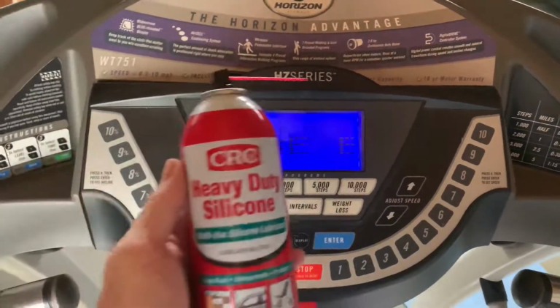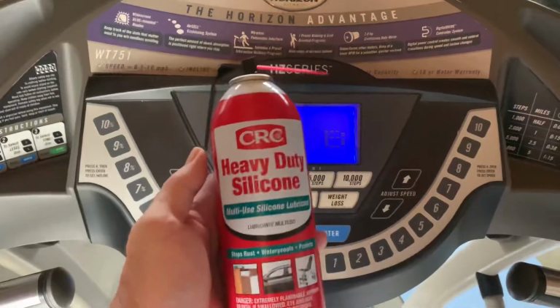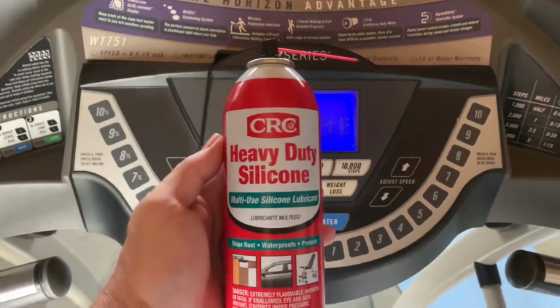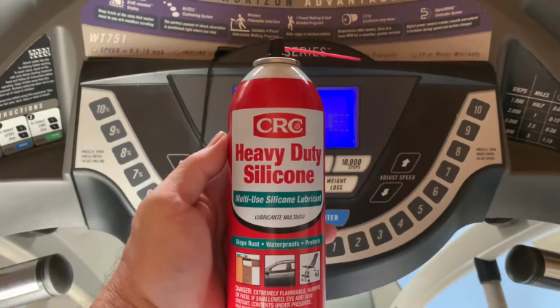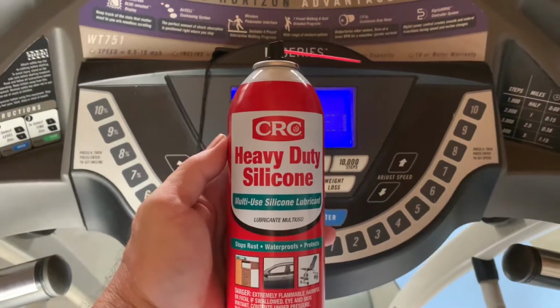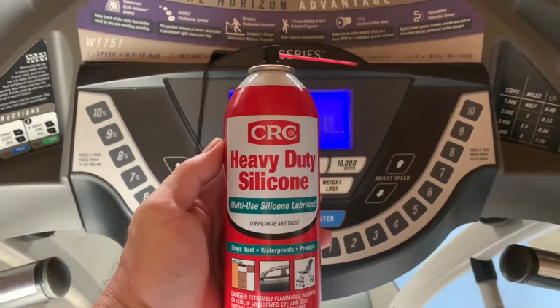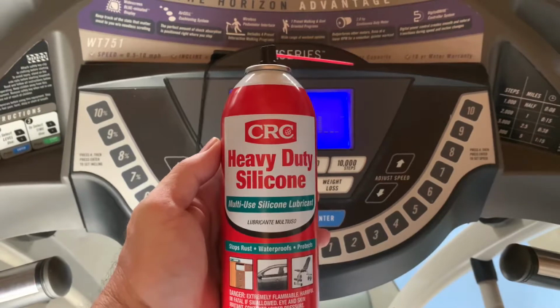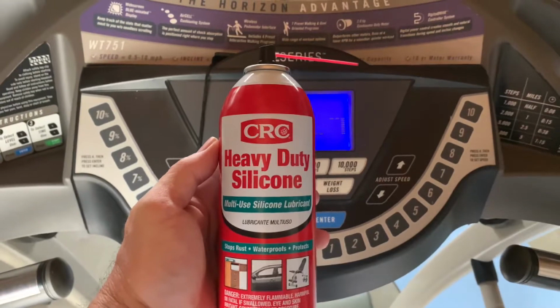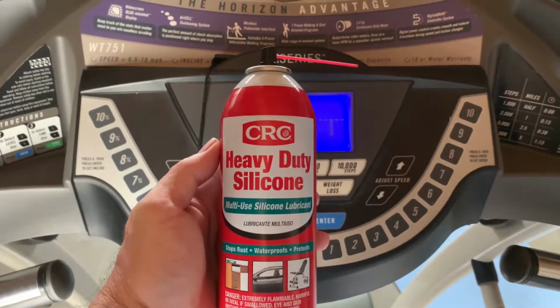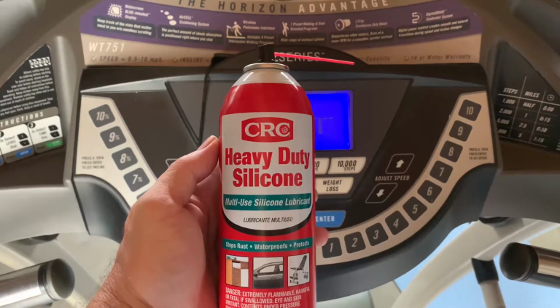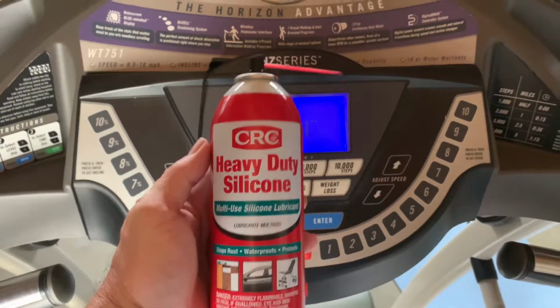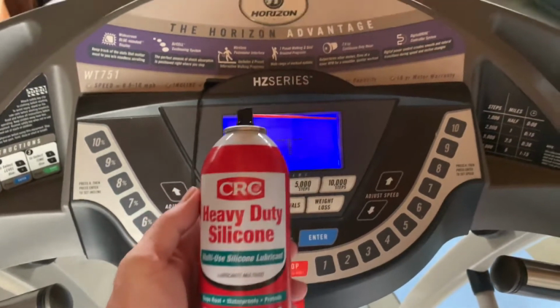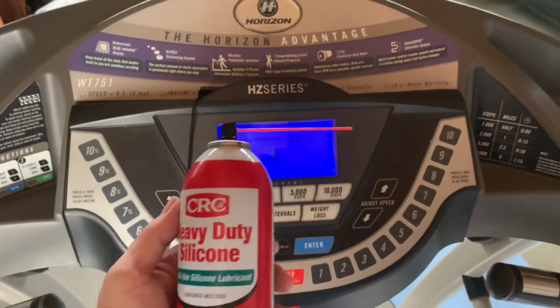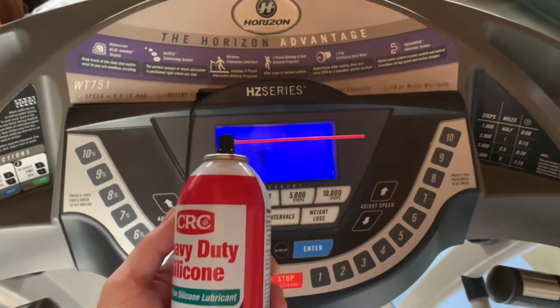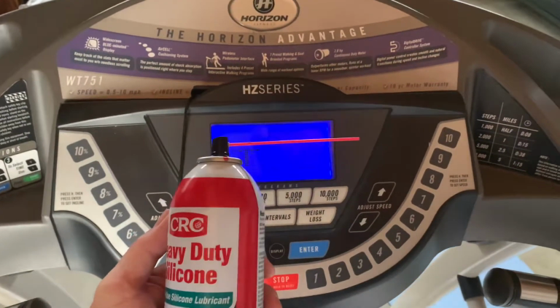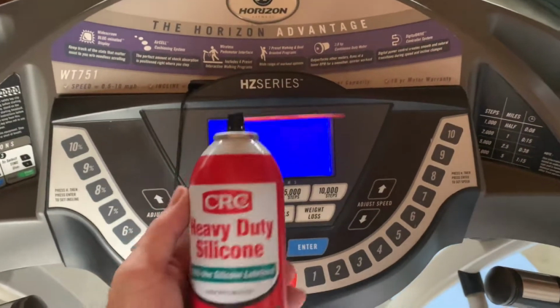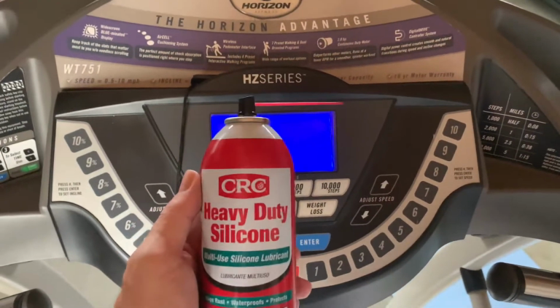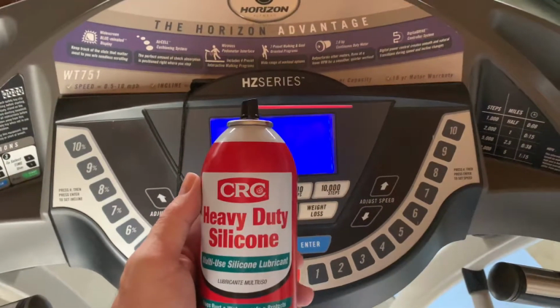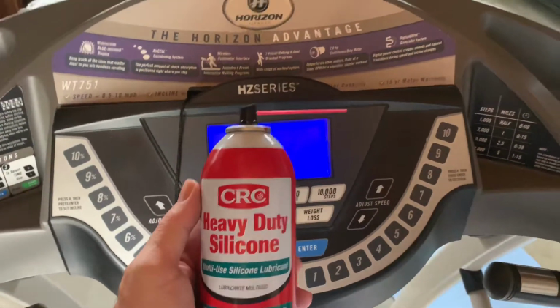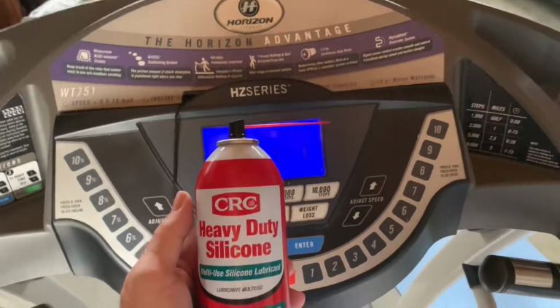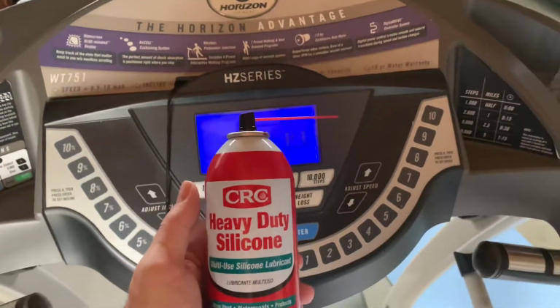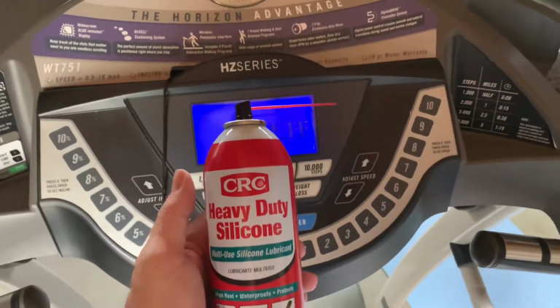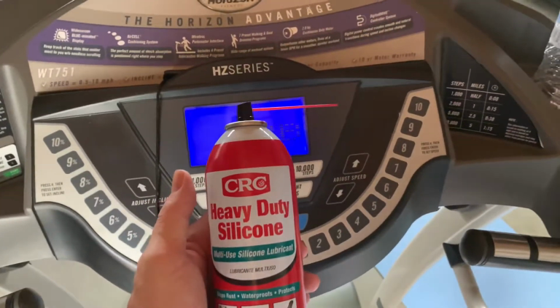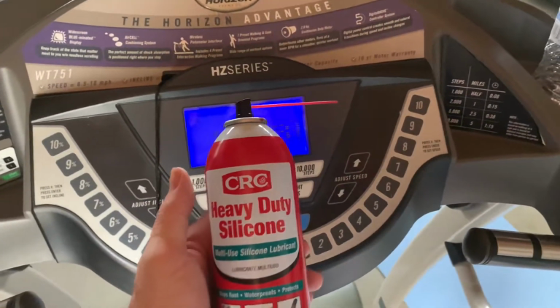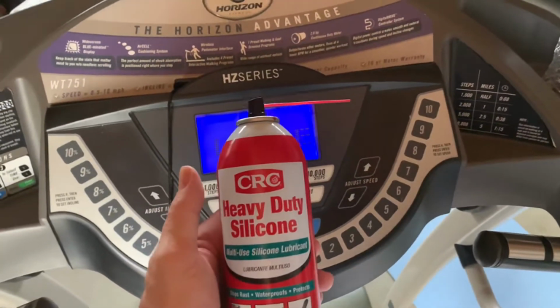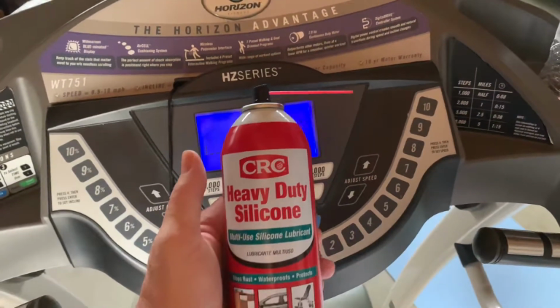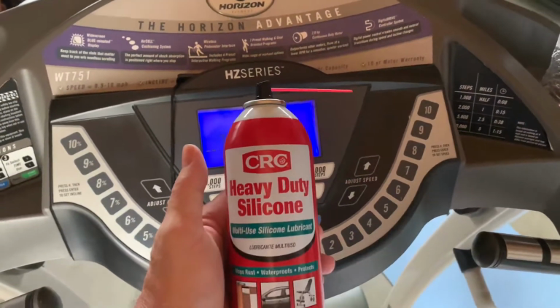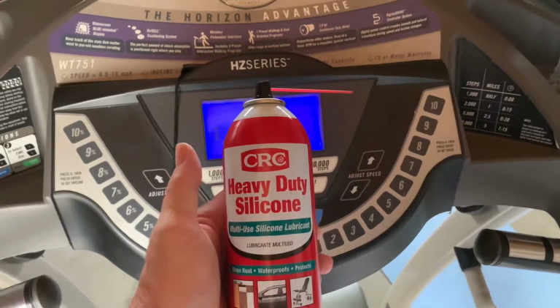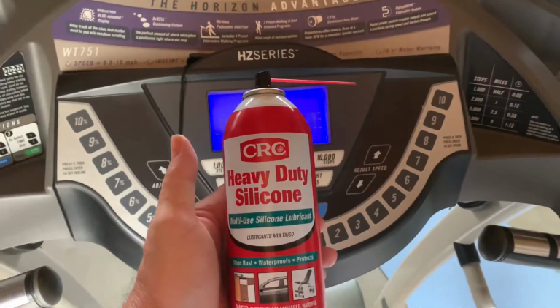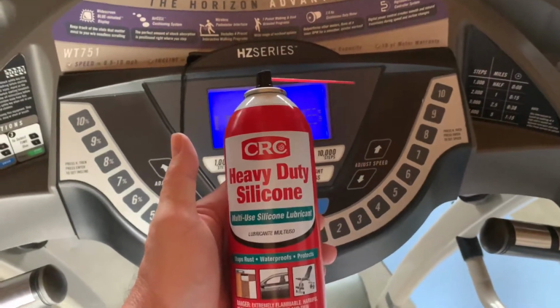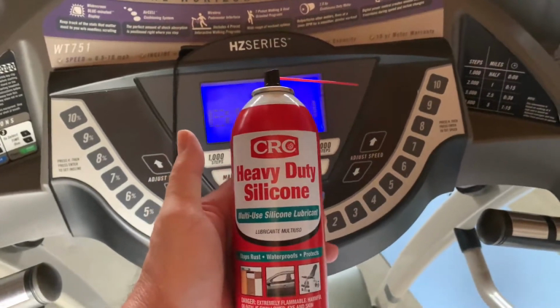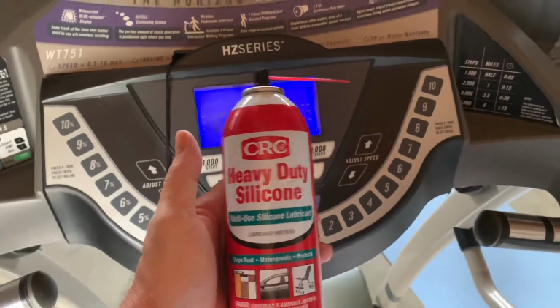First you're going to want to use heavy duty silicone spray. You can get this bottle — I picked it up at Walmart for less than $3 or around $3.